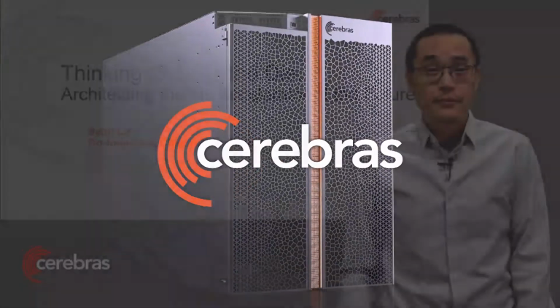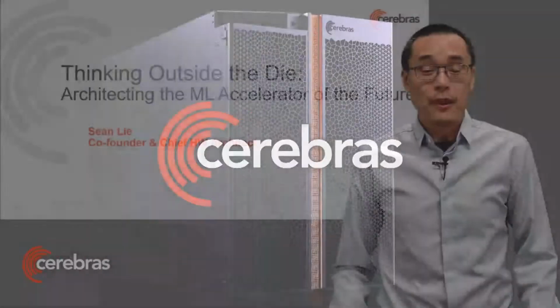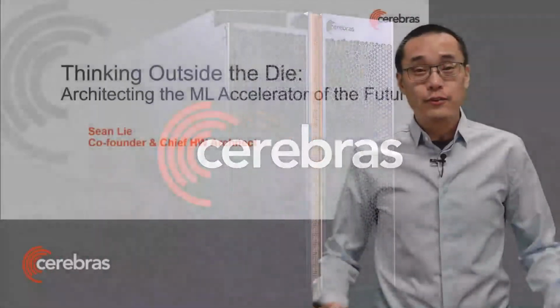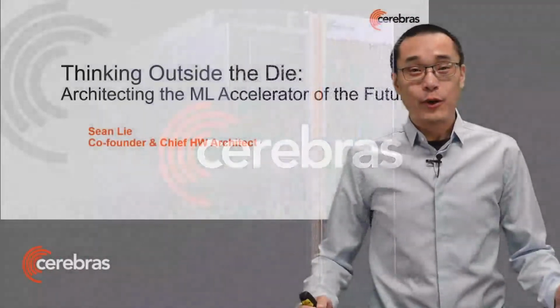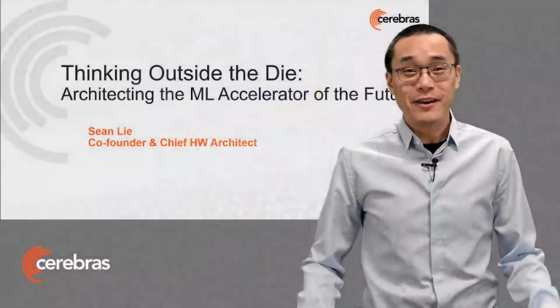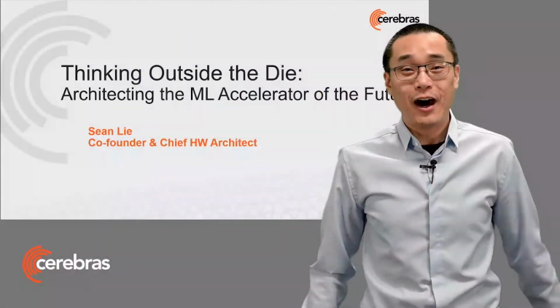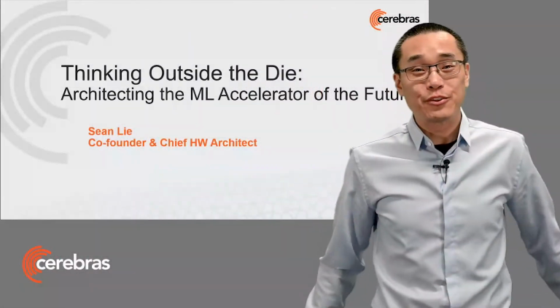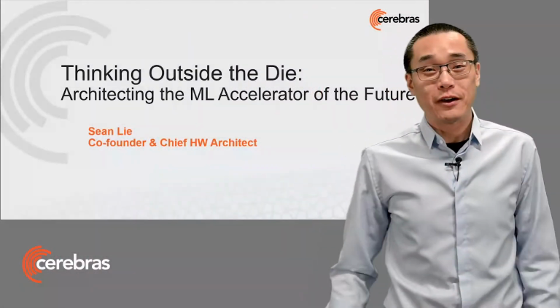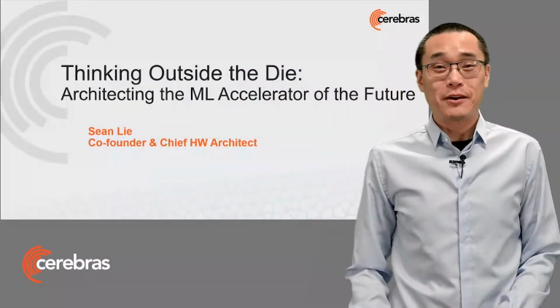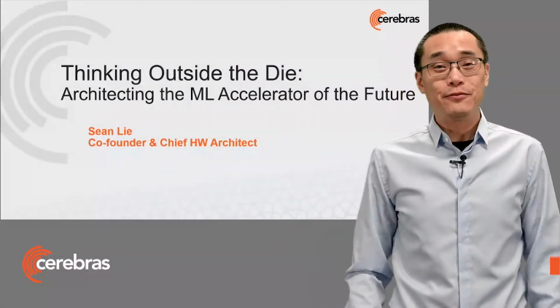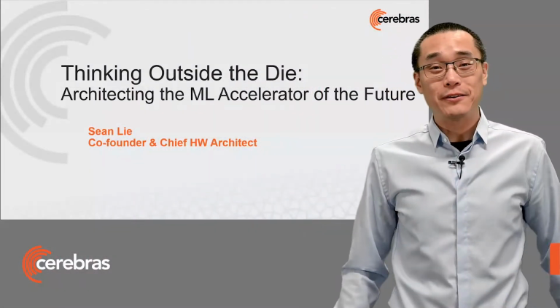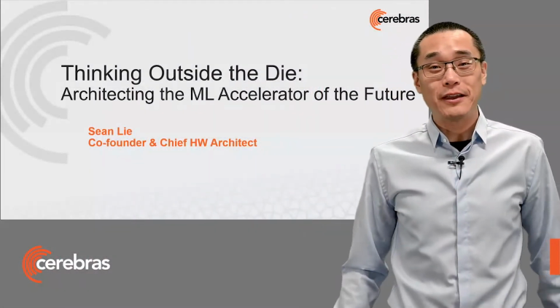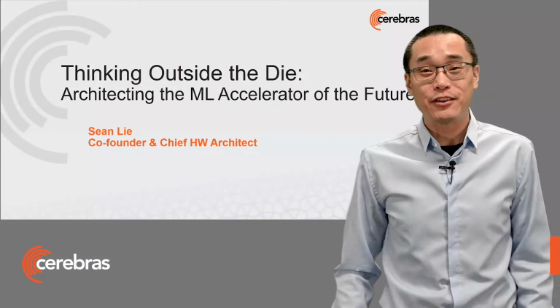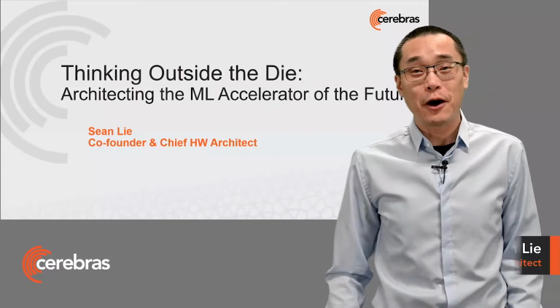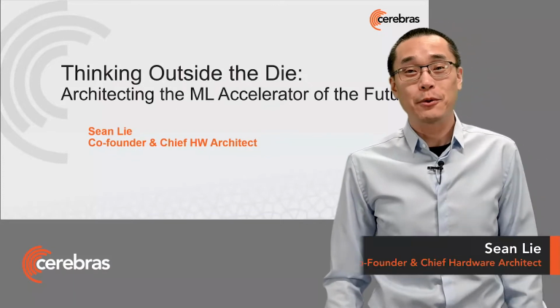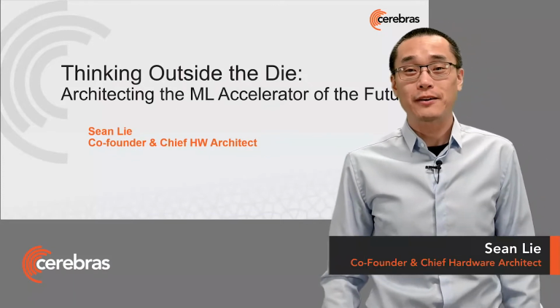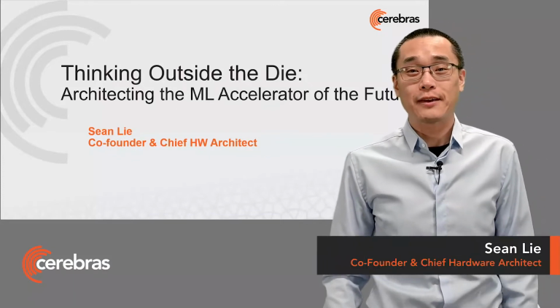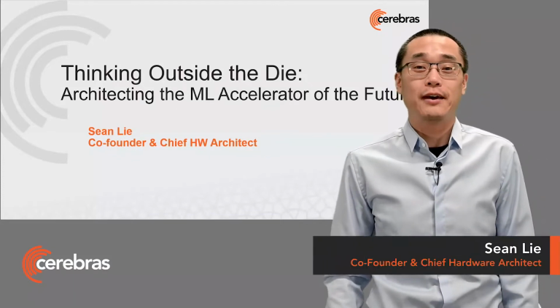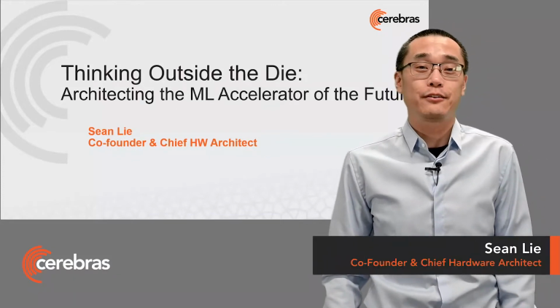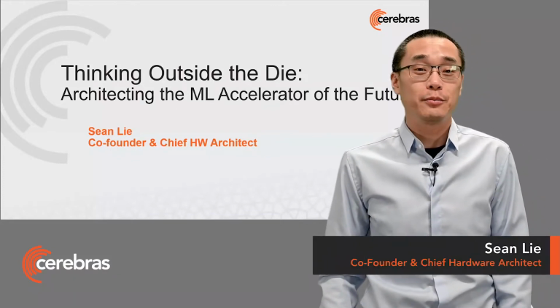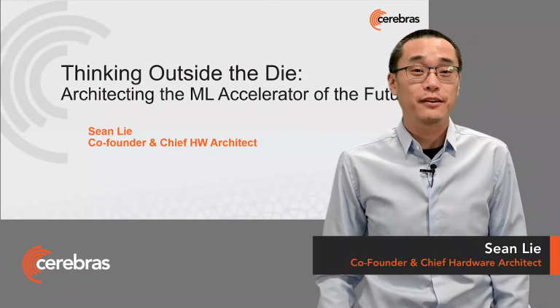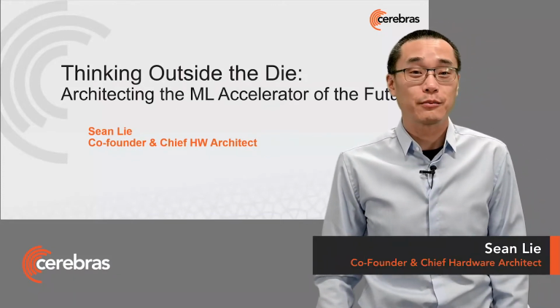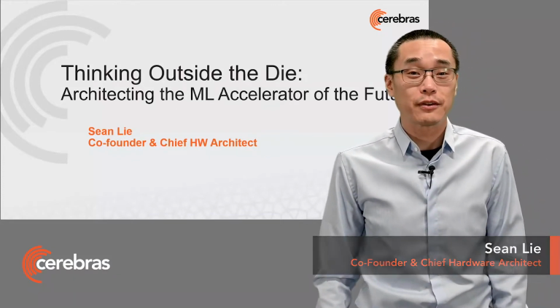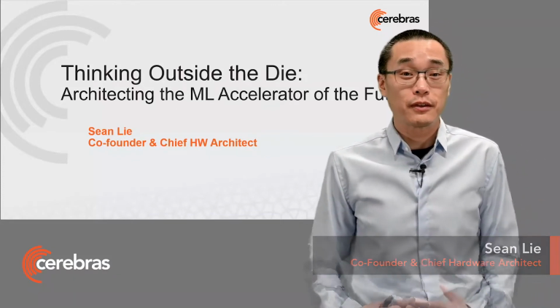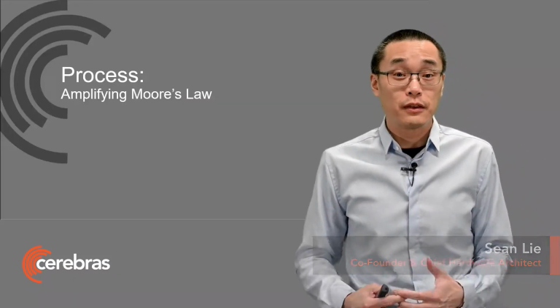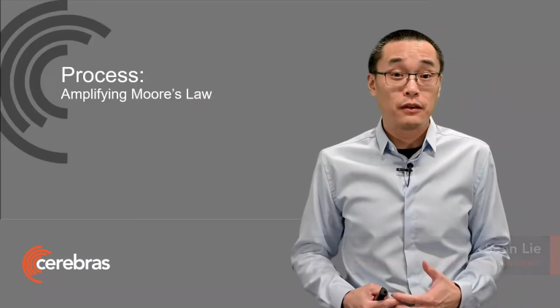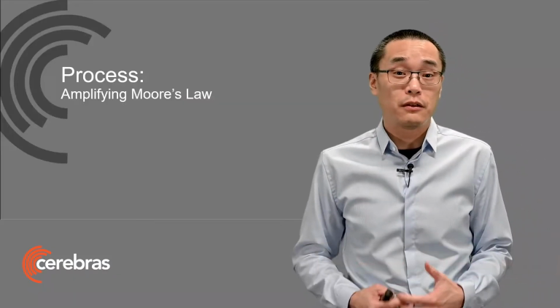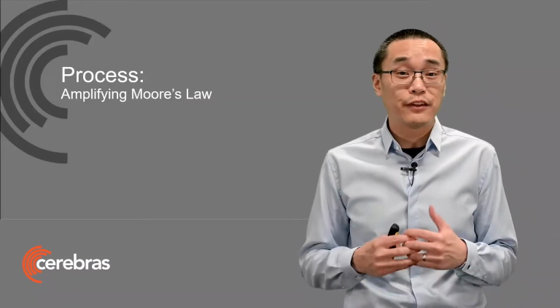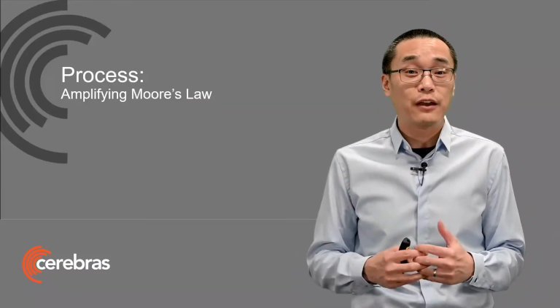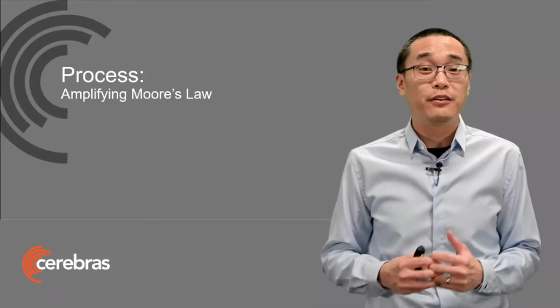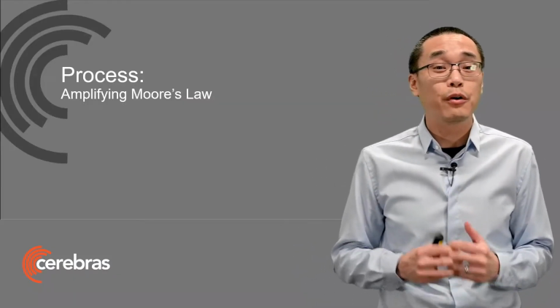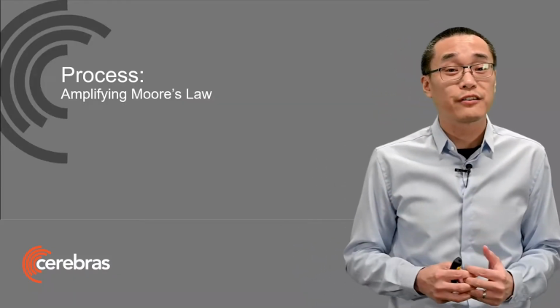Hi, everyone. I'm Sean, co-founder and chief hardware architect at Cerebras Systems. Let's dive into the process.